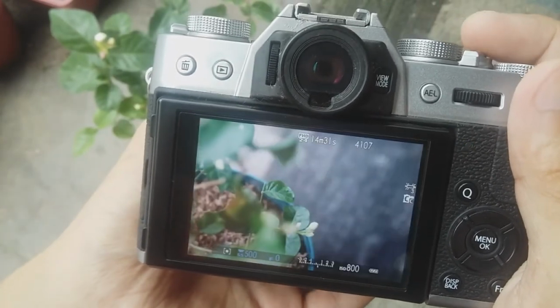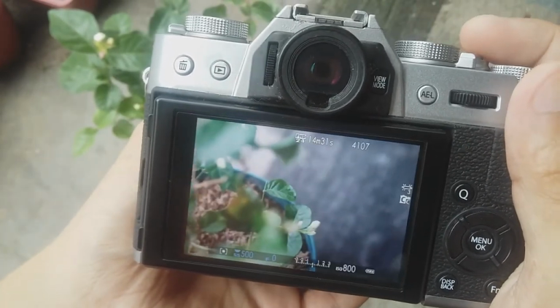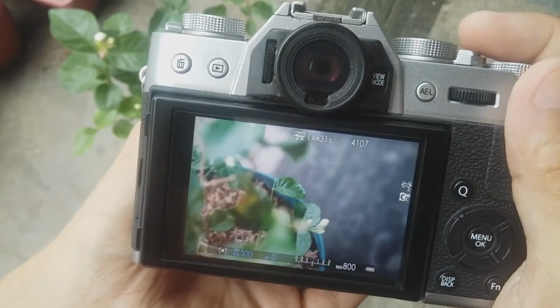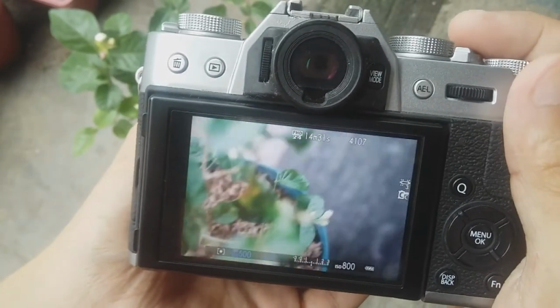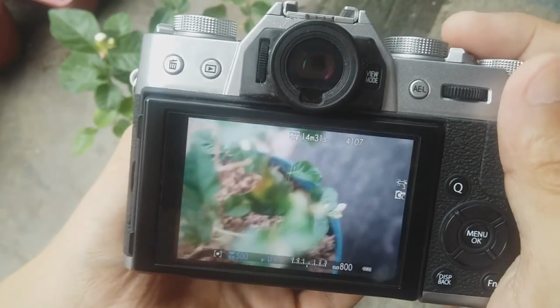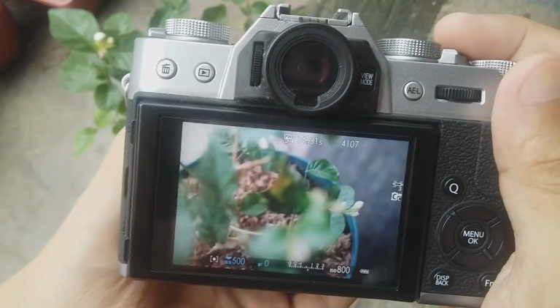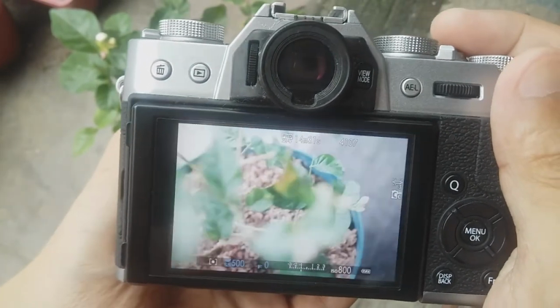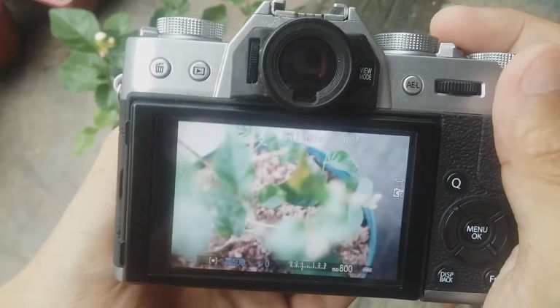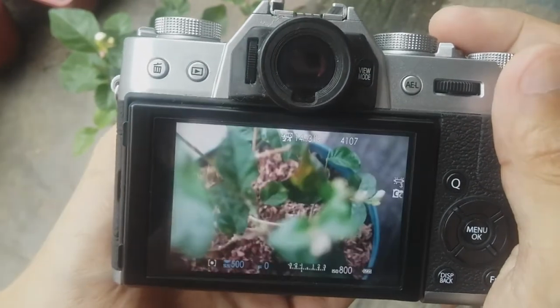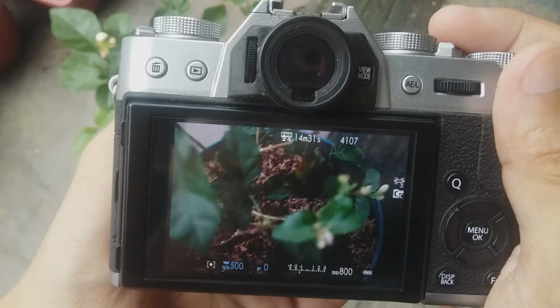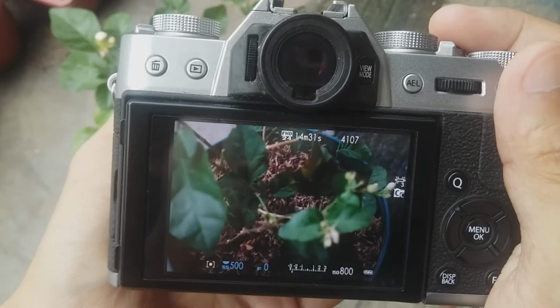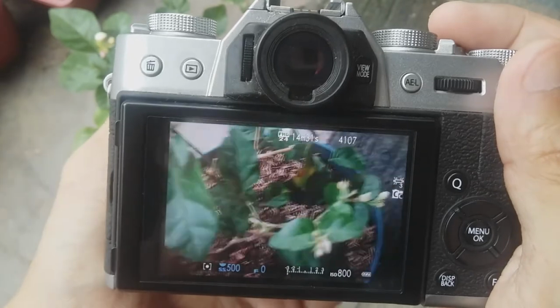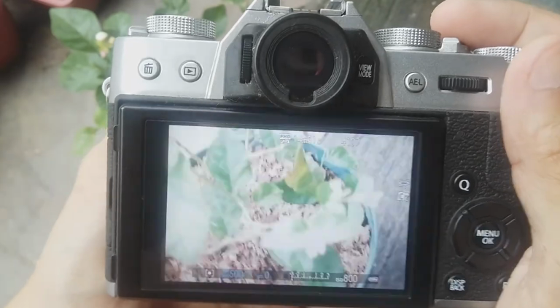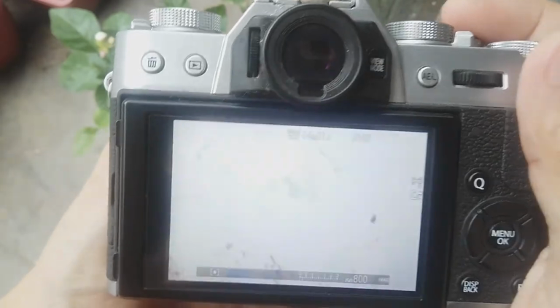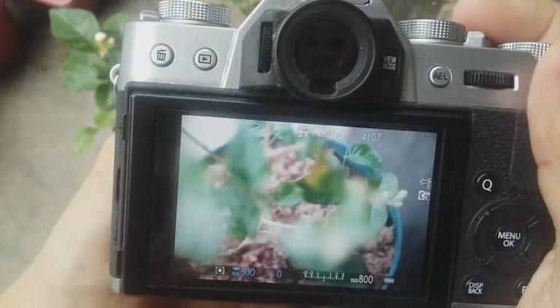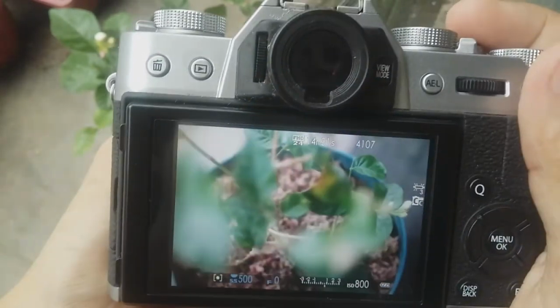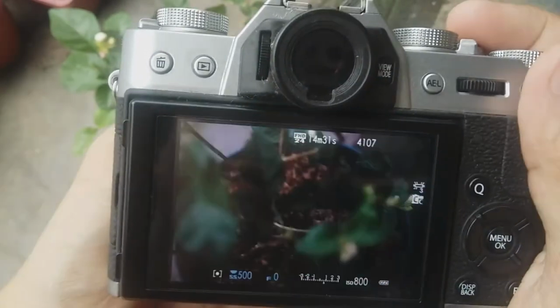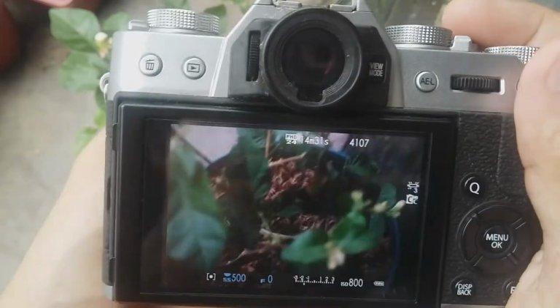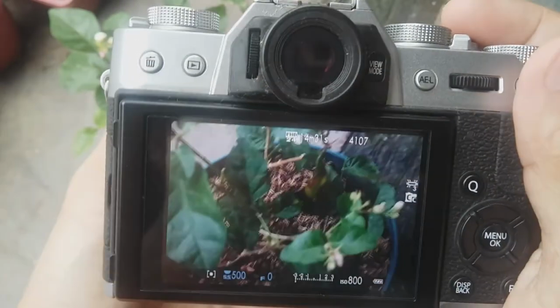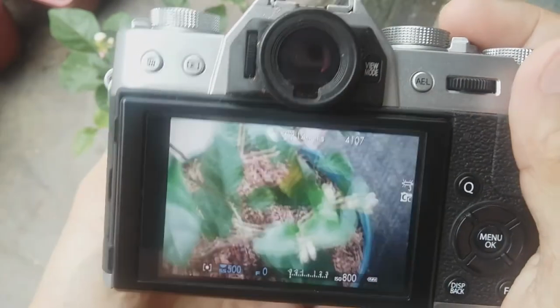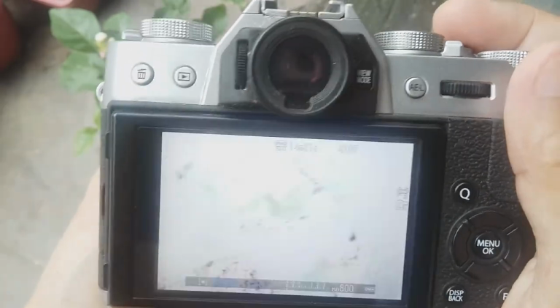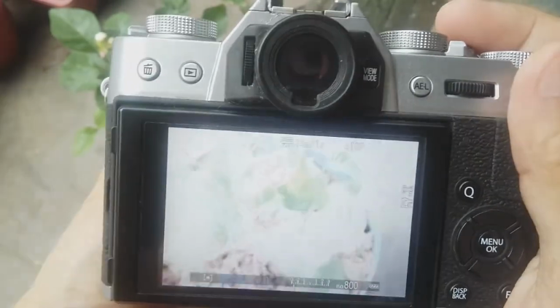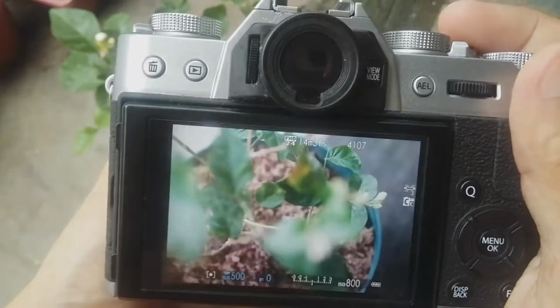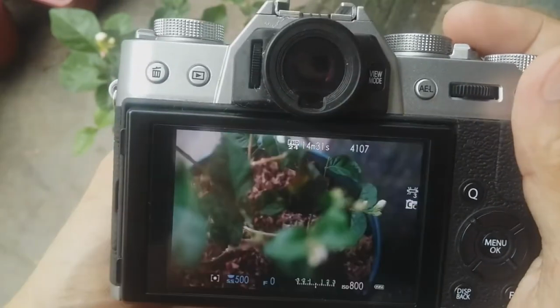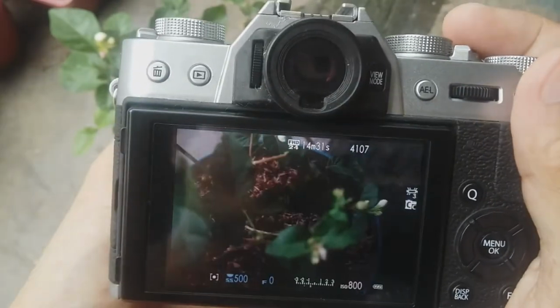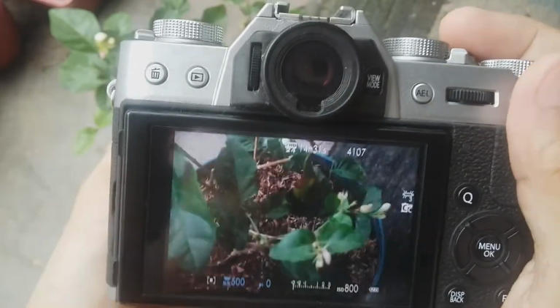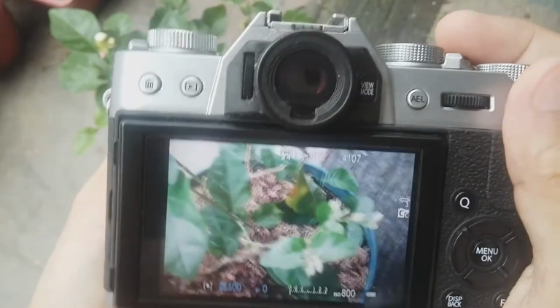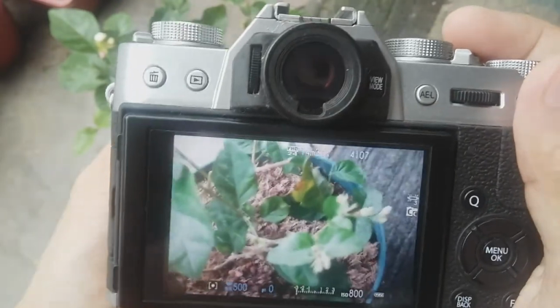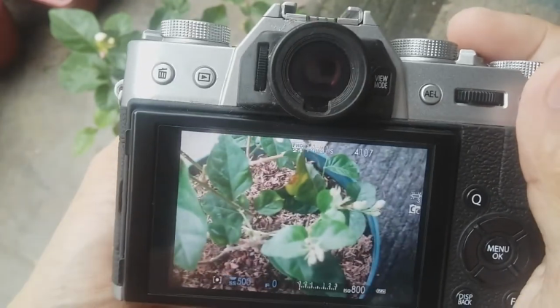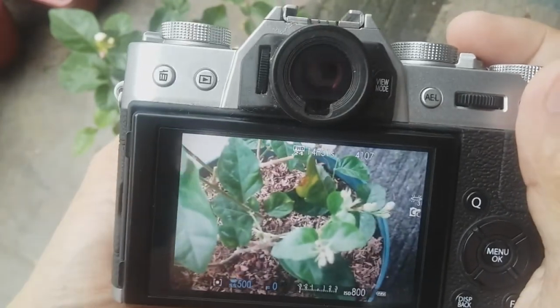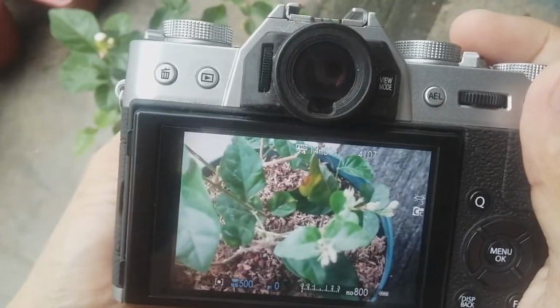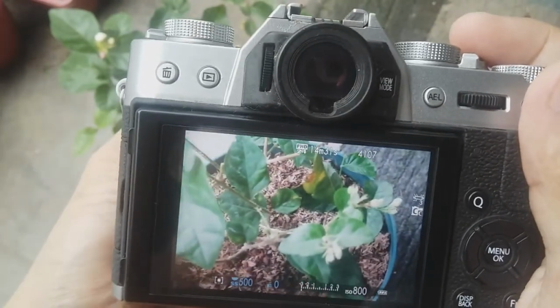So, that's it for today. This is a cool feature of the Fujifilm X-T10. Thank you.